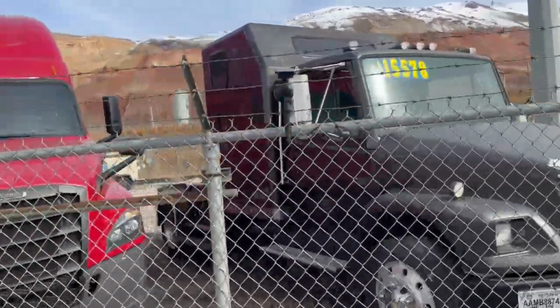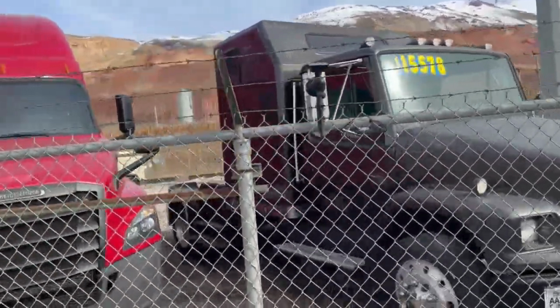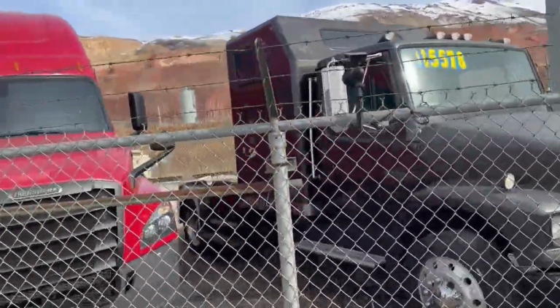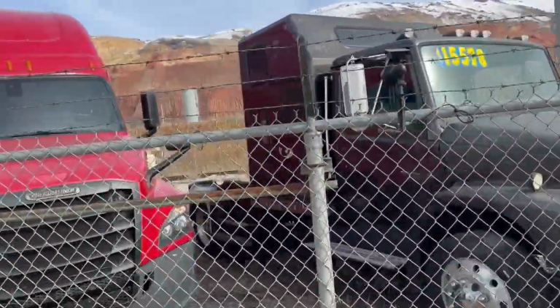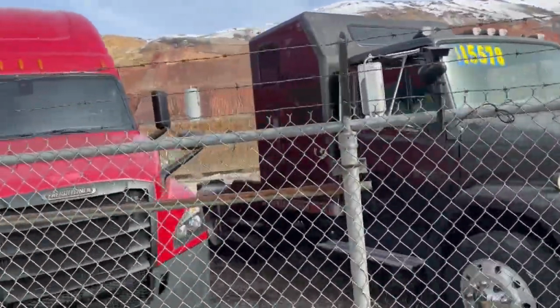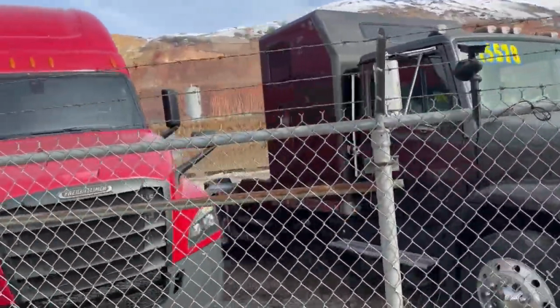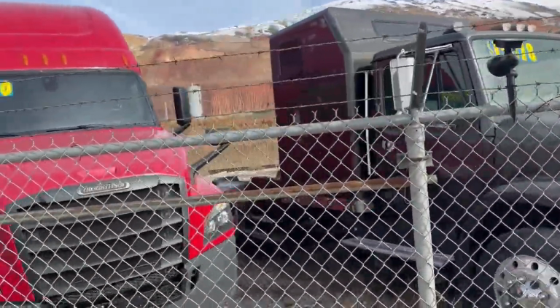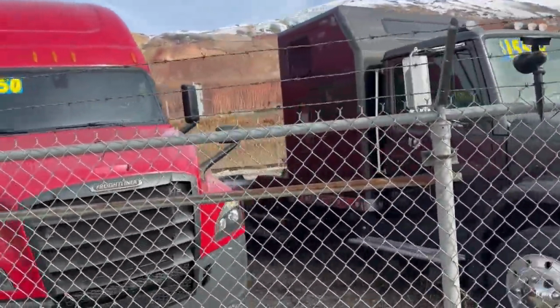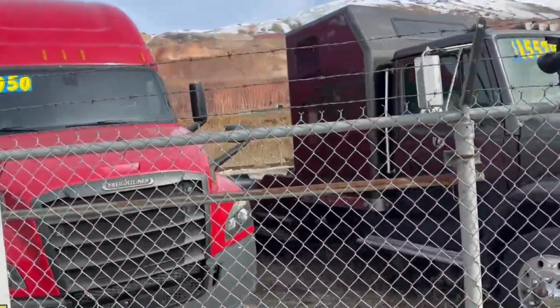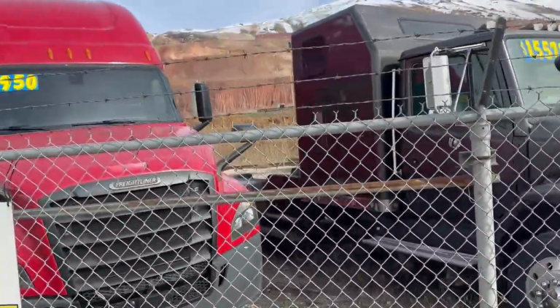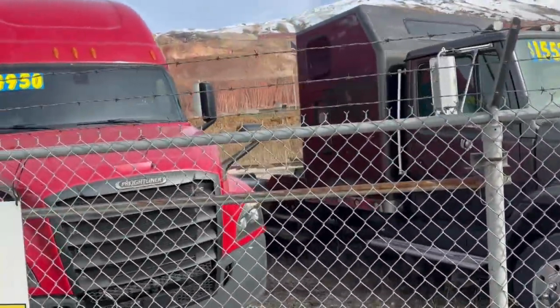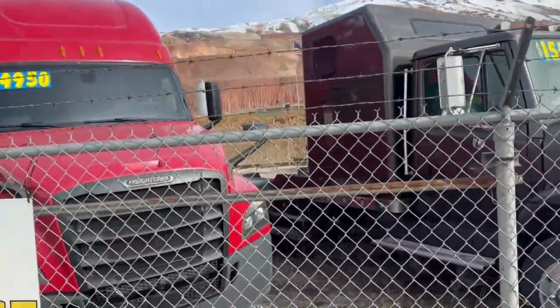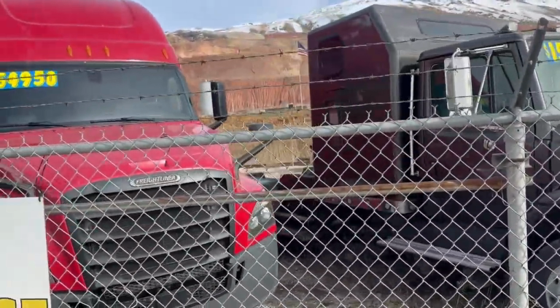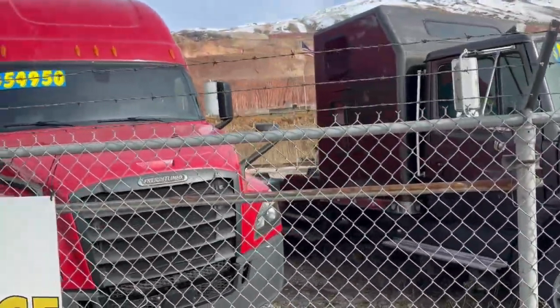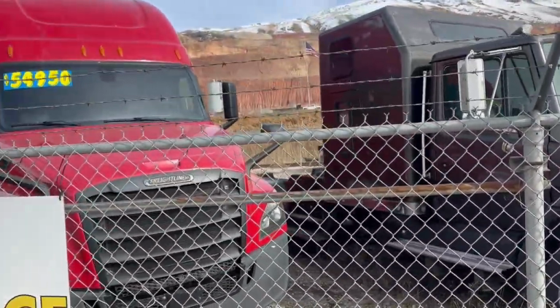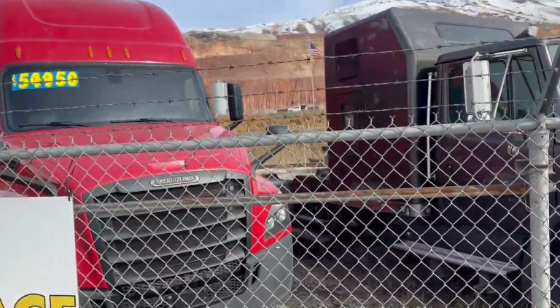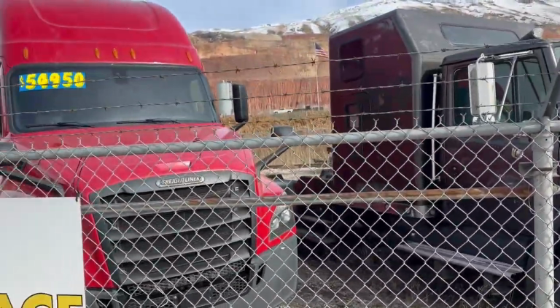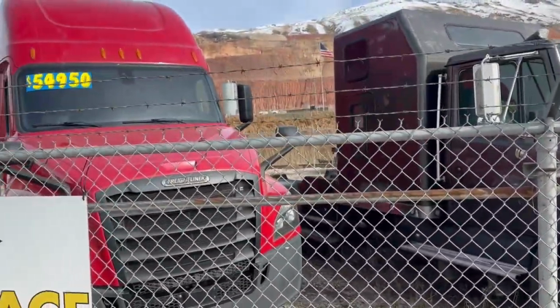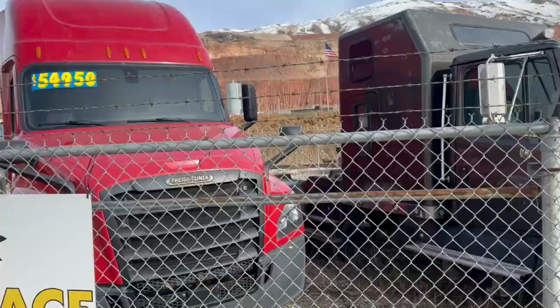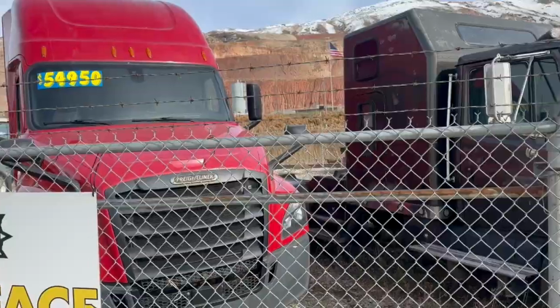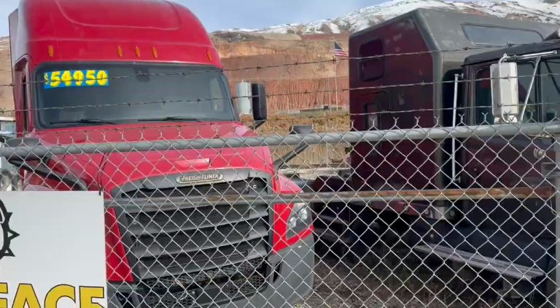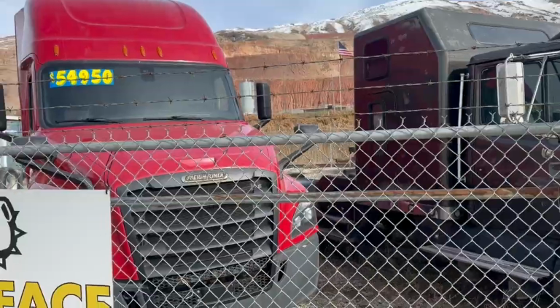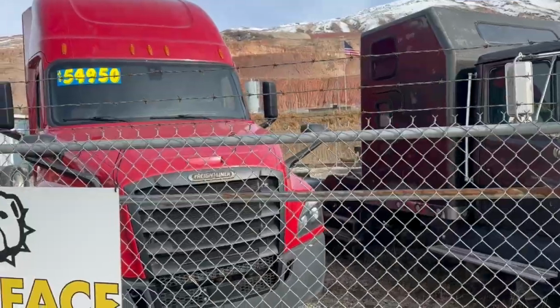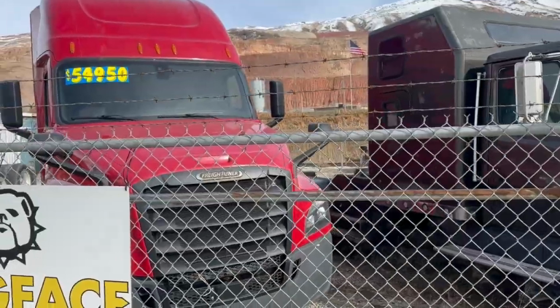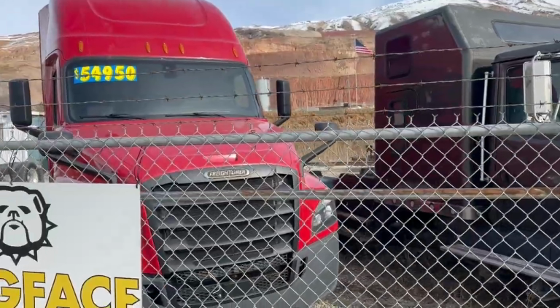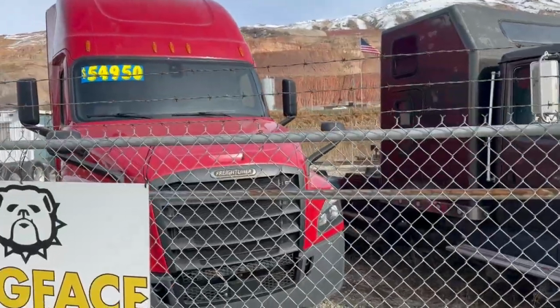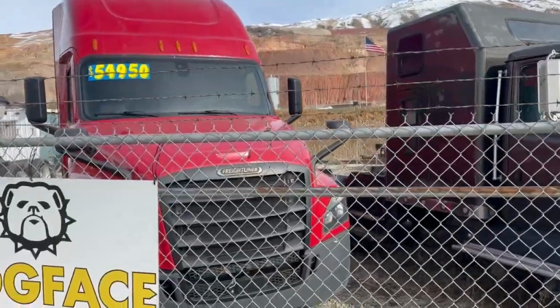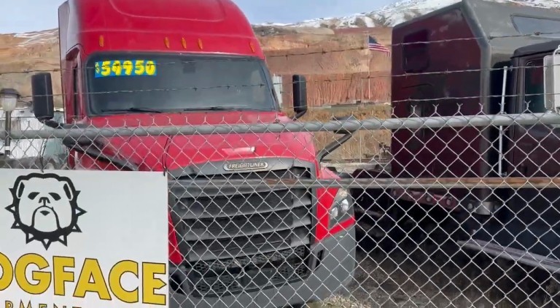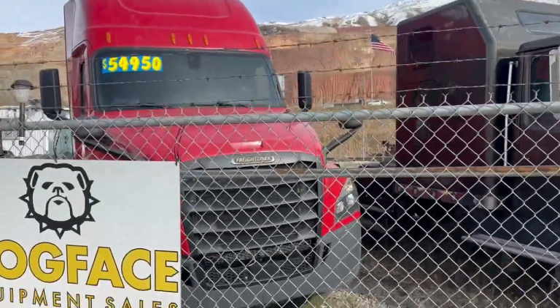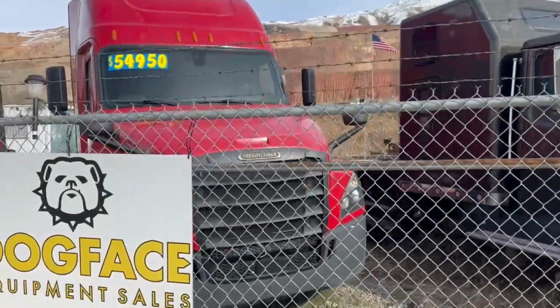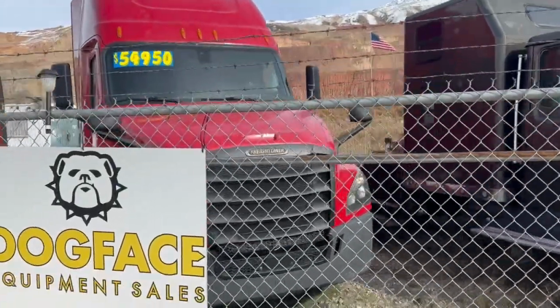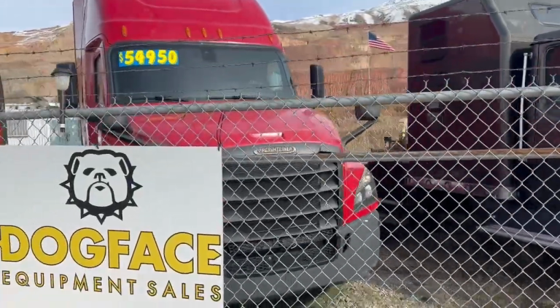Beautiful Freightliner Cascadia — awesome over-the-road truck. Price just reduced.